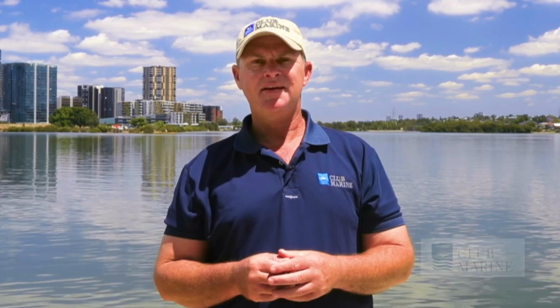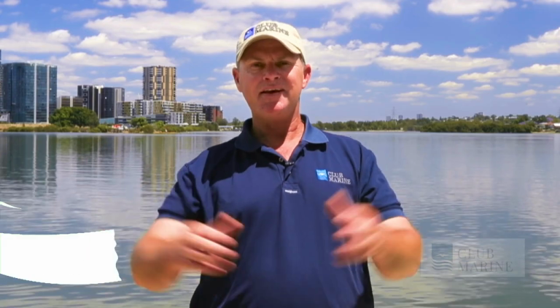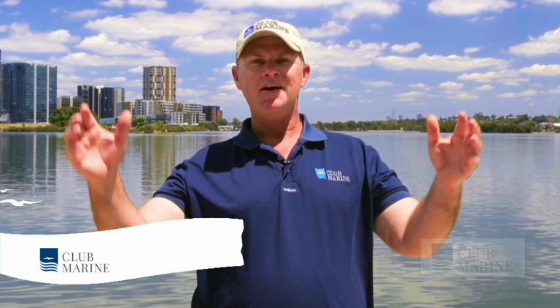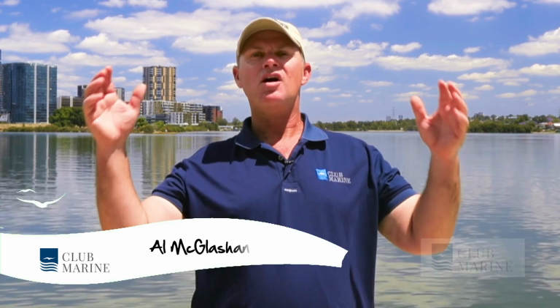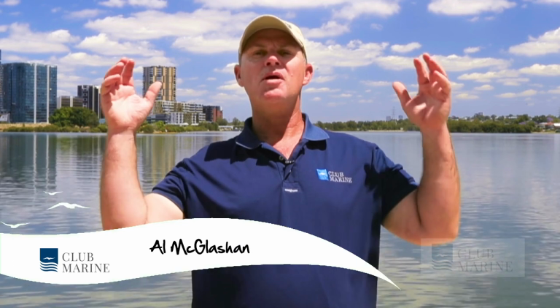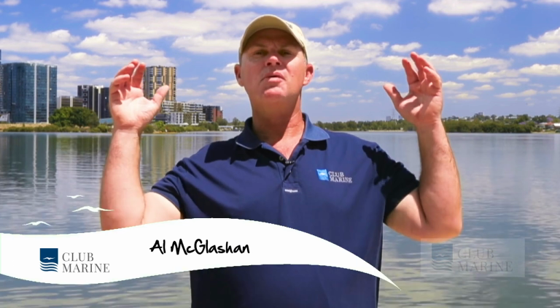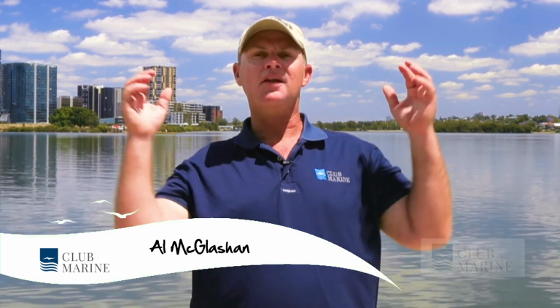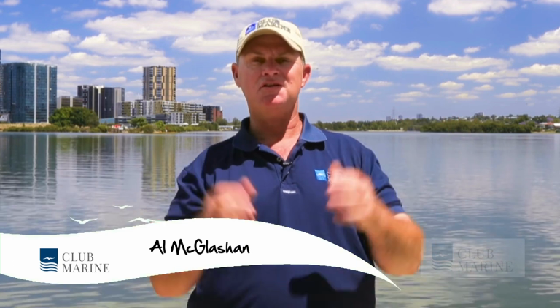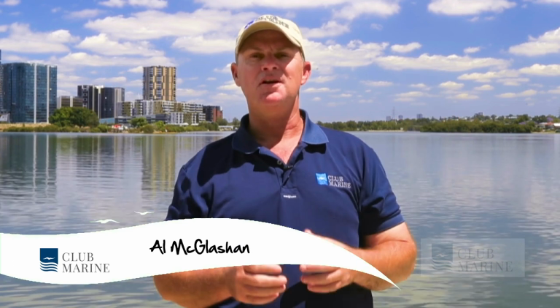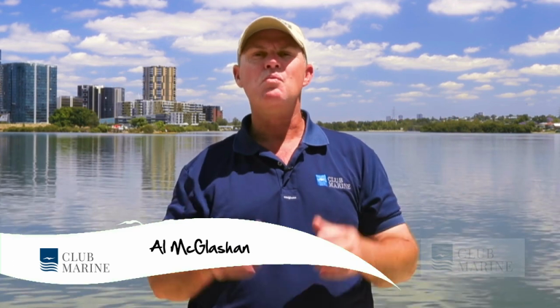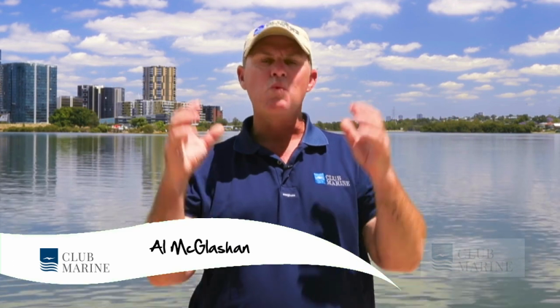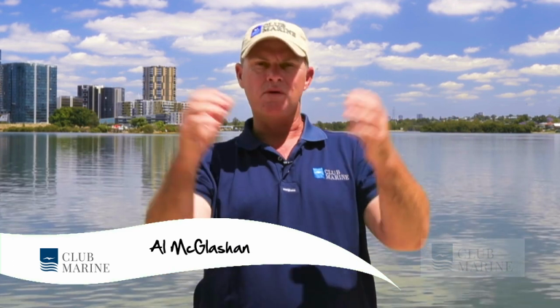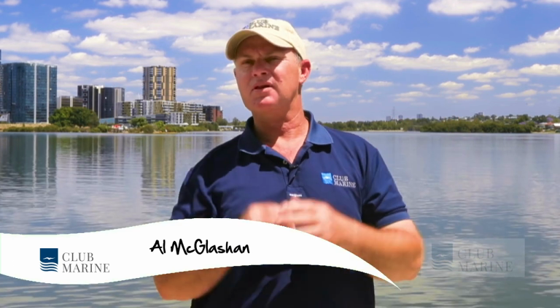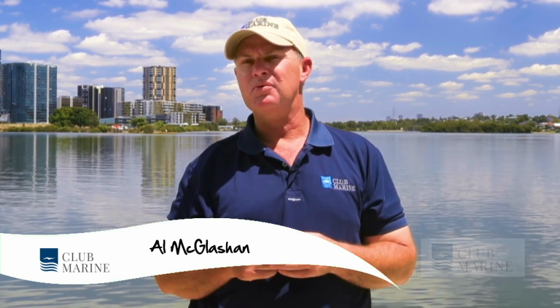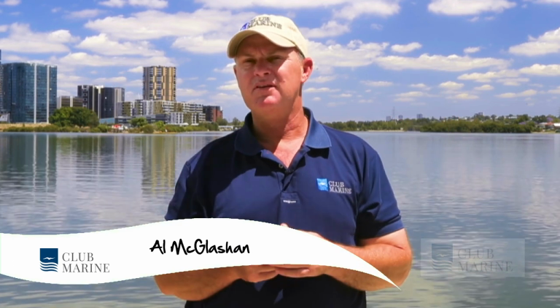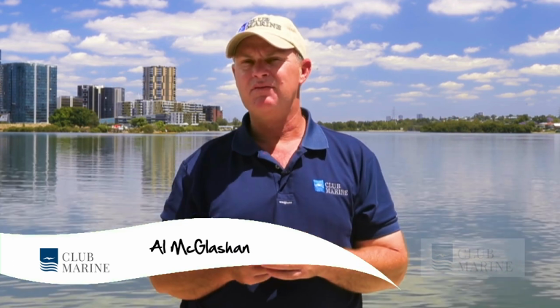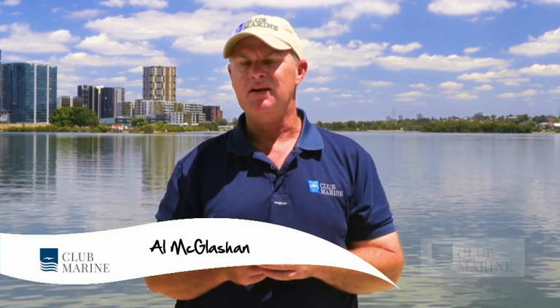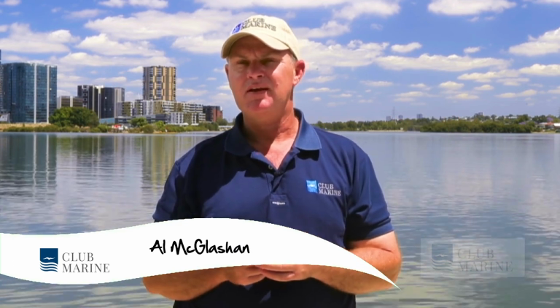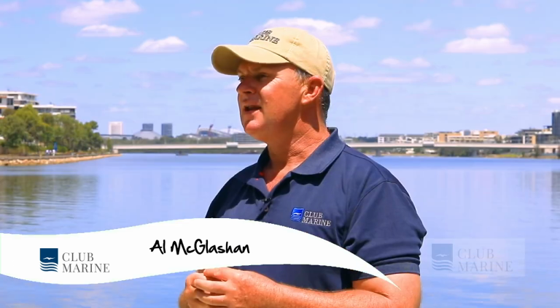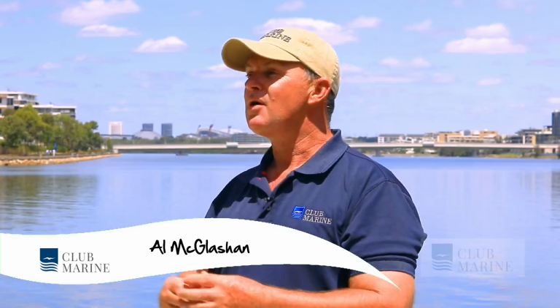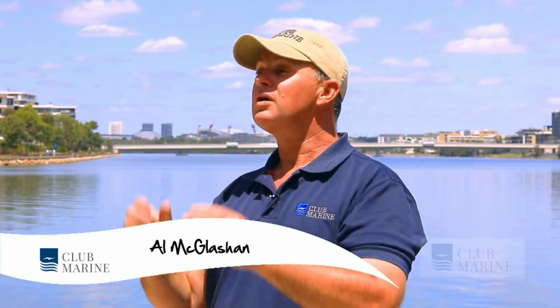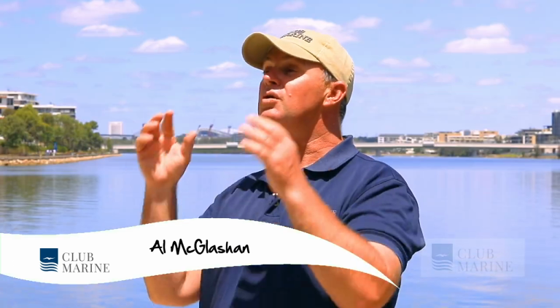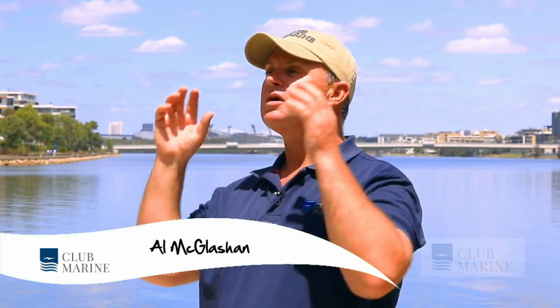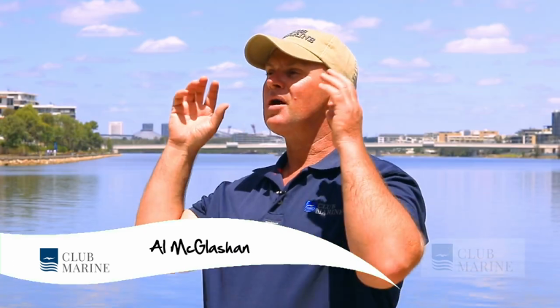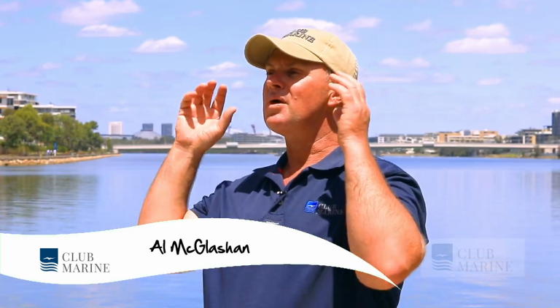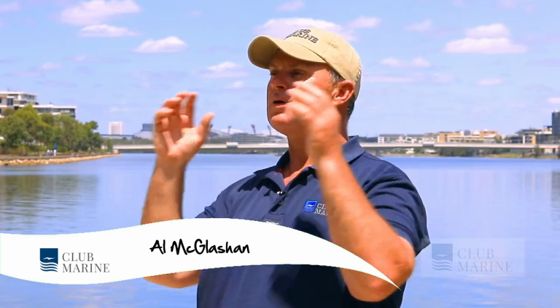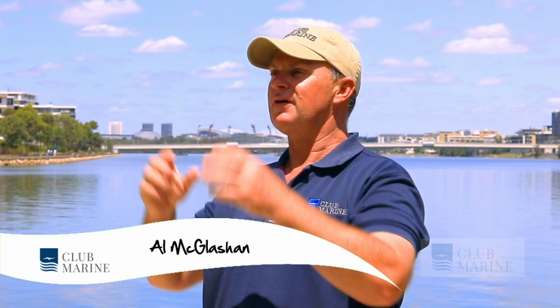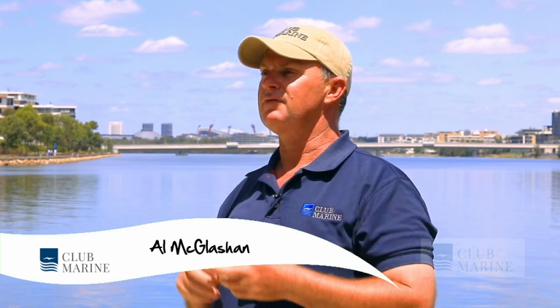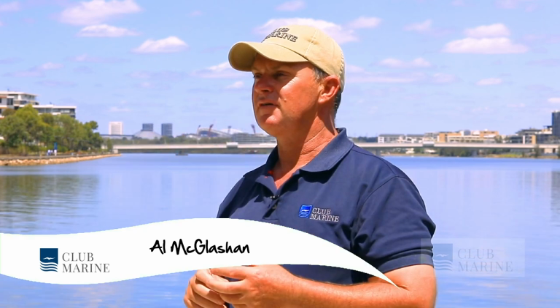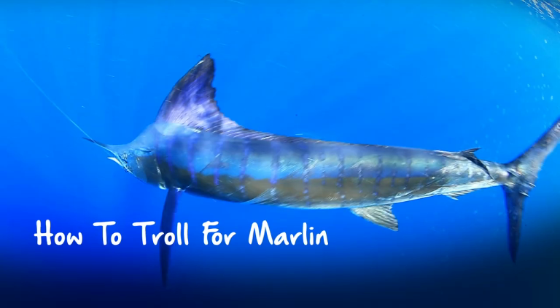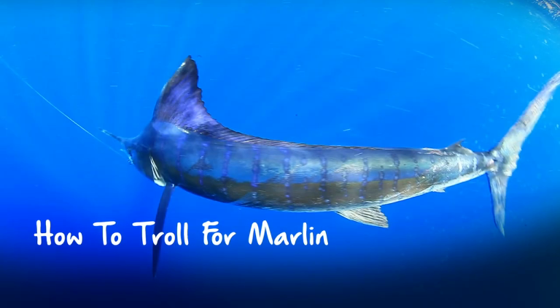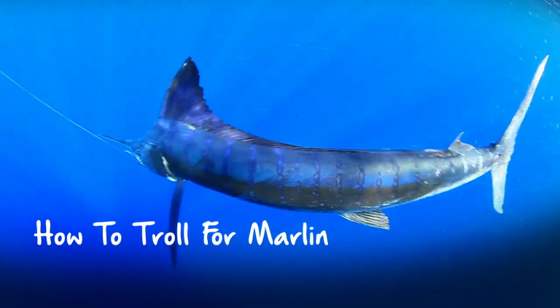G'day, I'm Al McGlashan and welcome to Club Marine TV. Now we're talking about one of my favourites, Marlin.